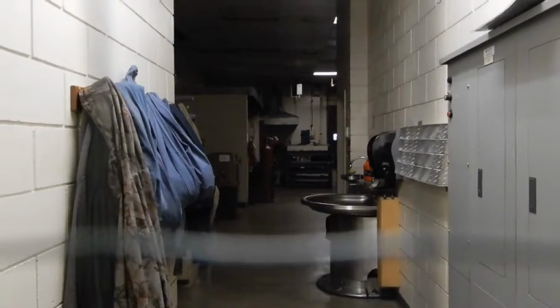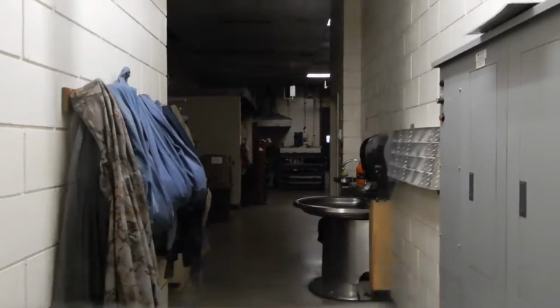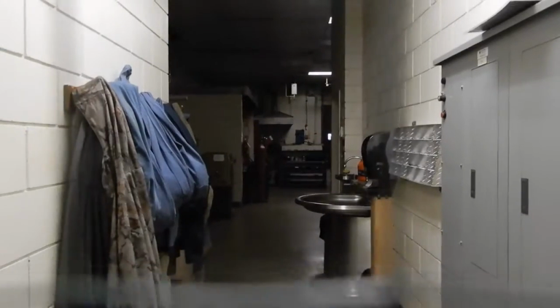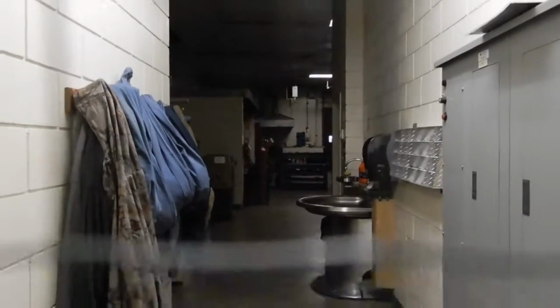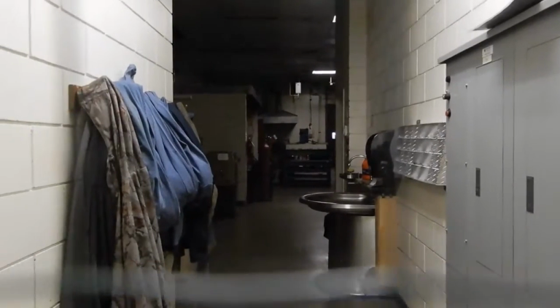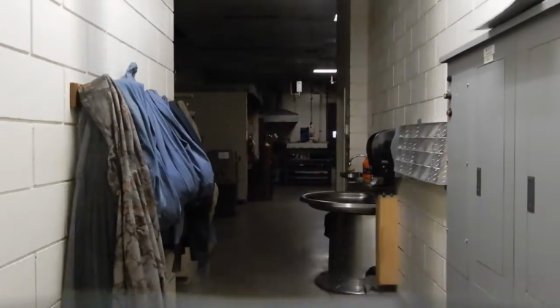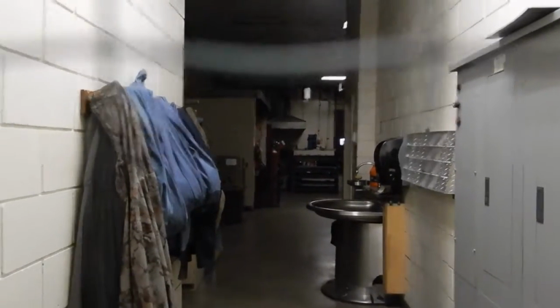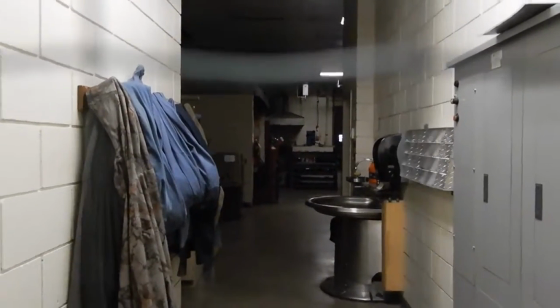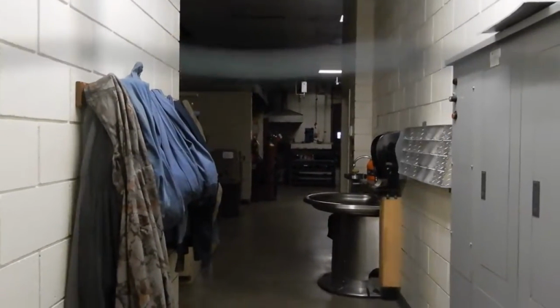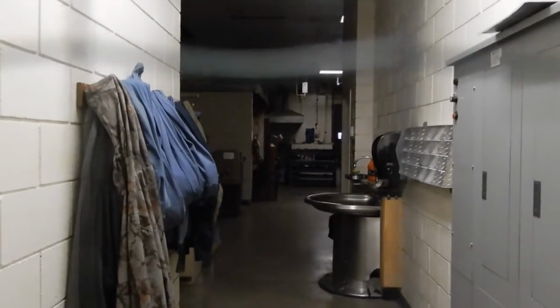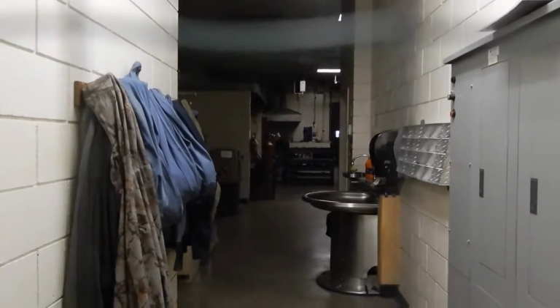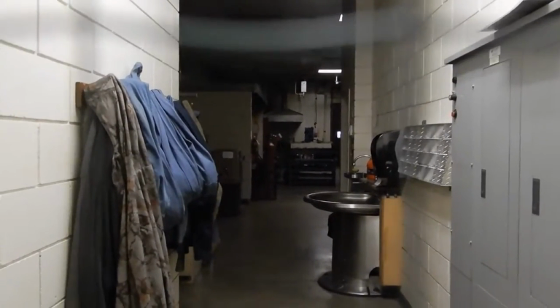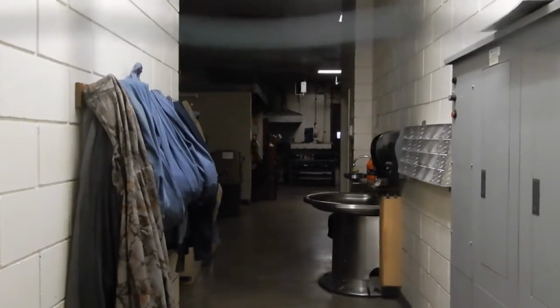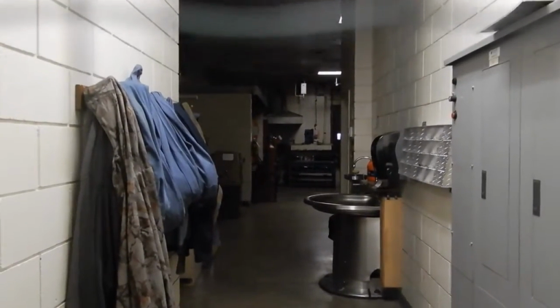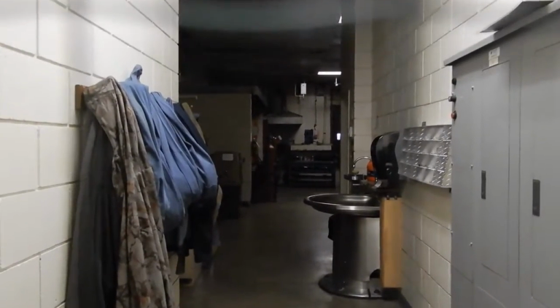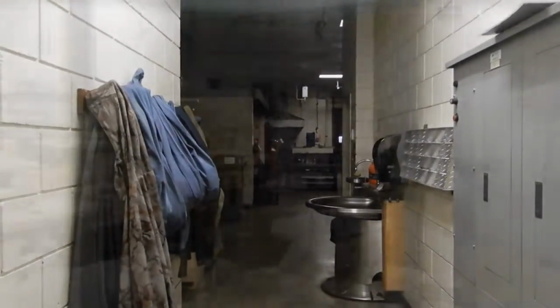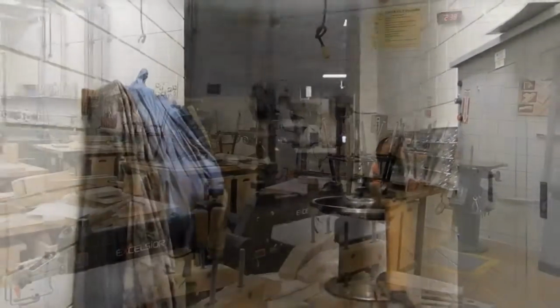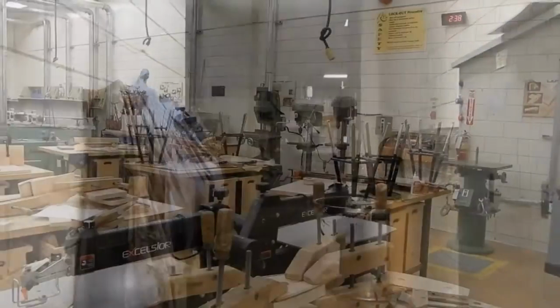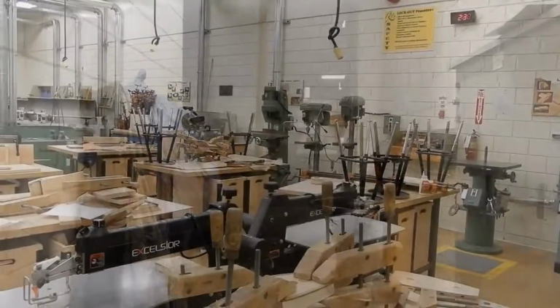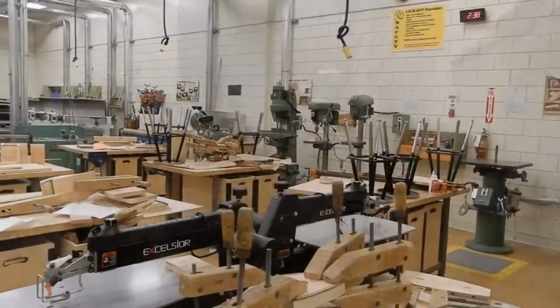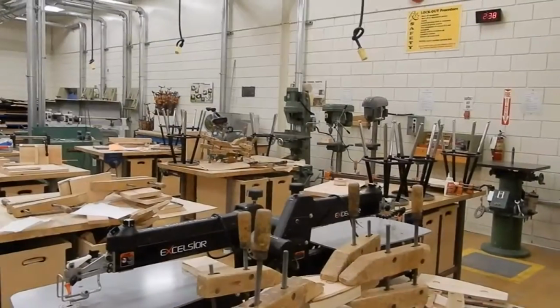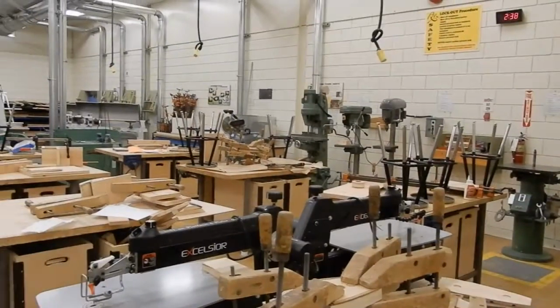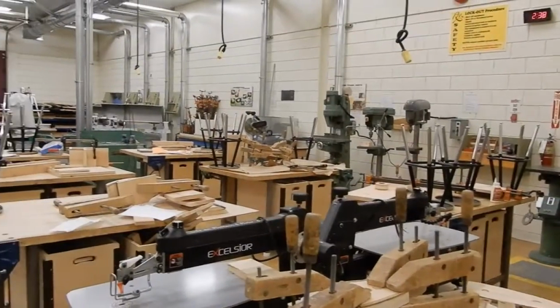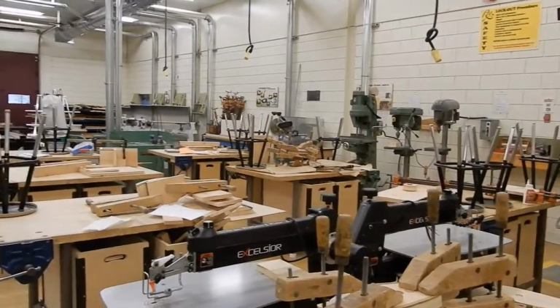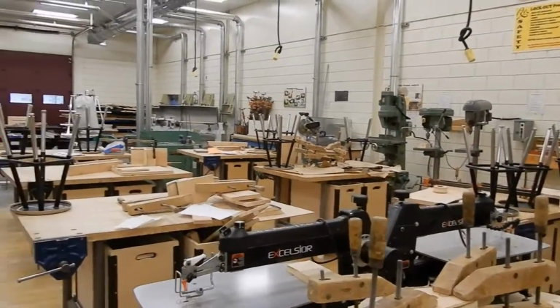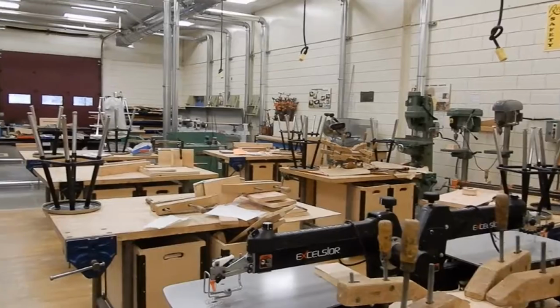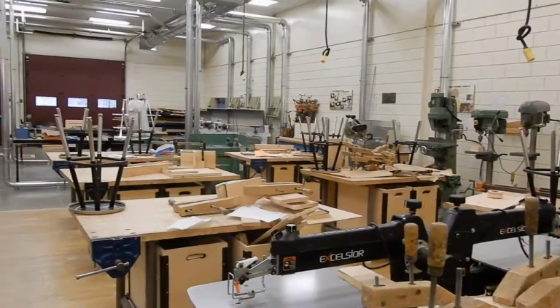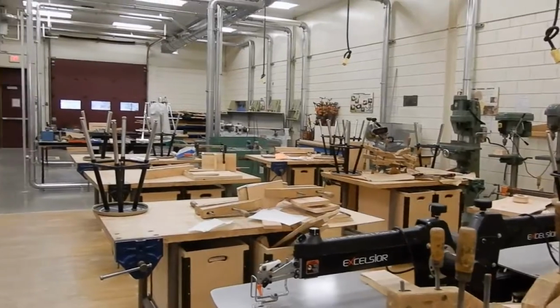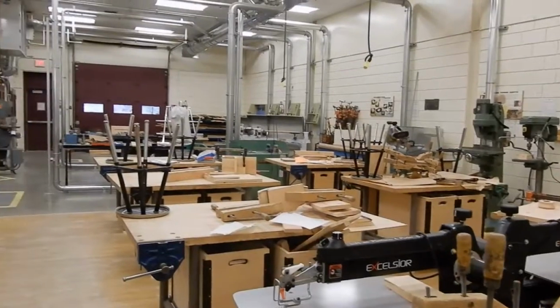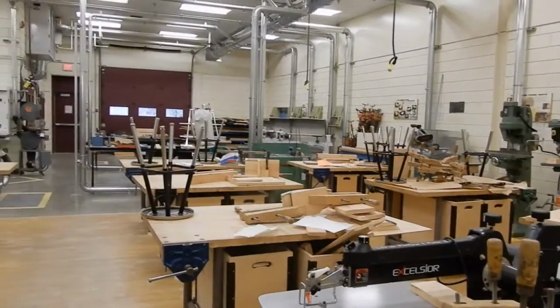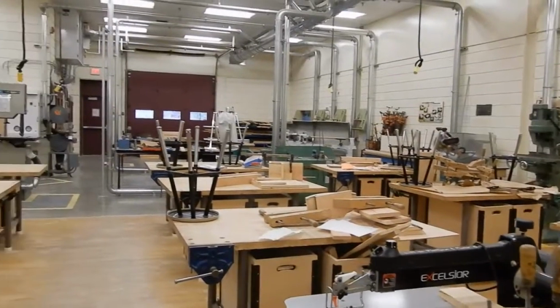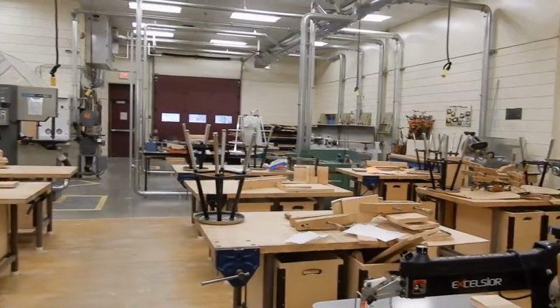These are the shop classrooms. We have metalwork, woodwork, and the auto shop.